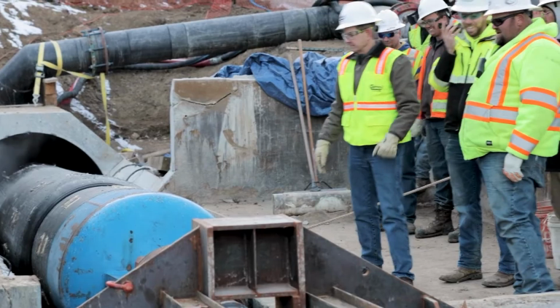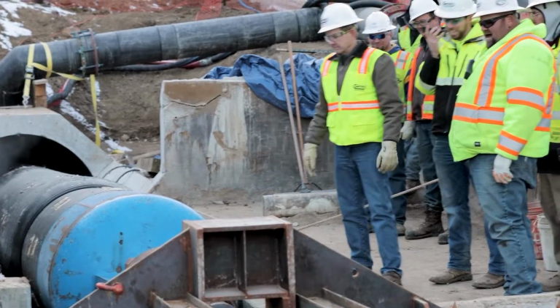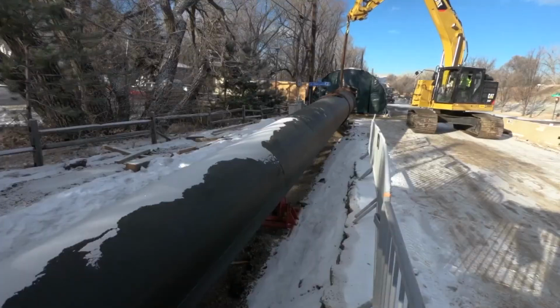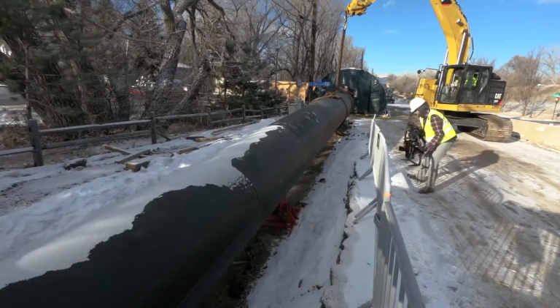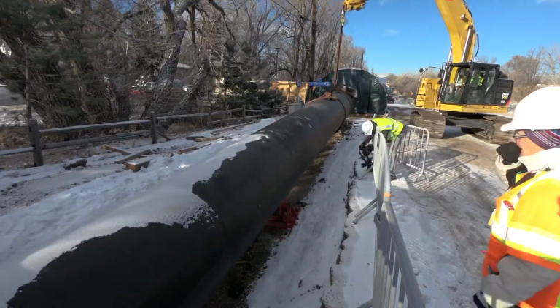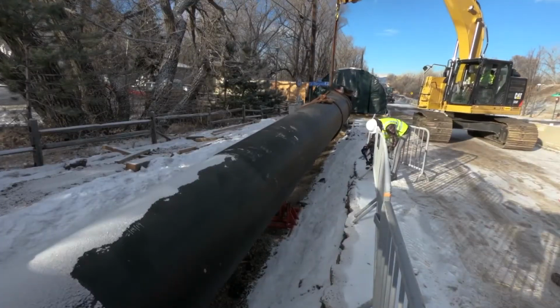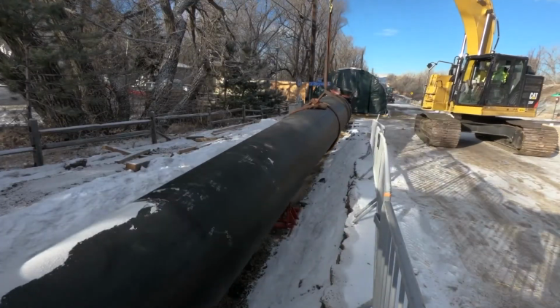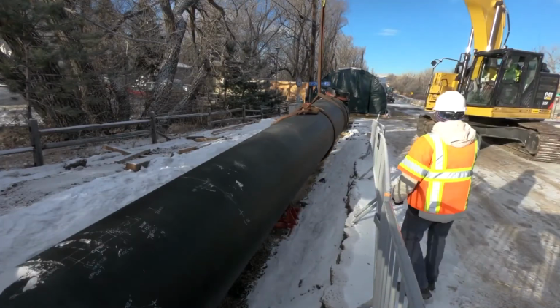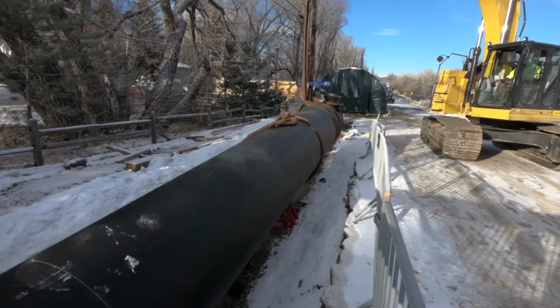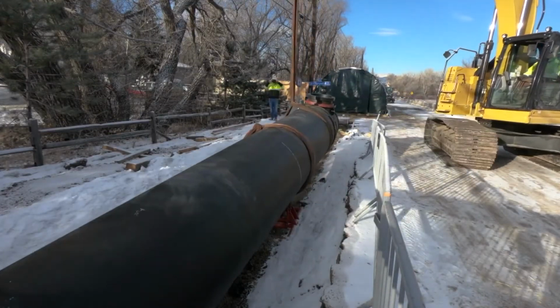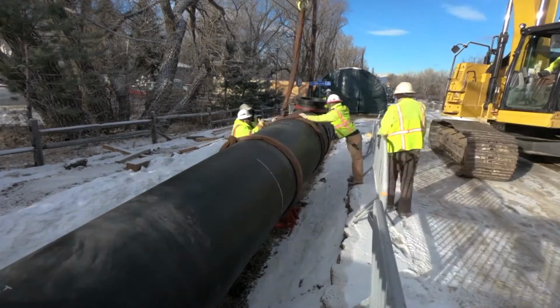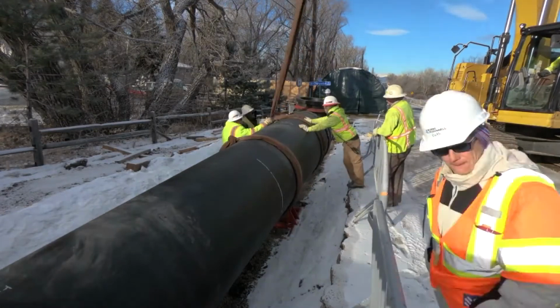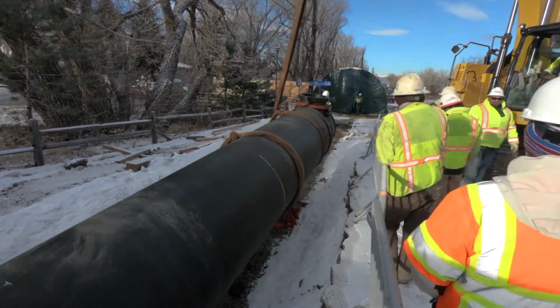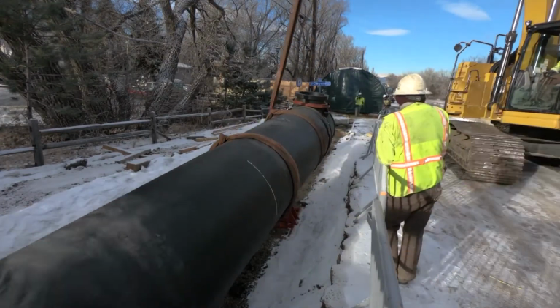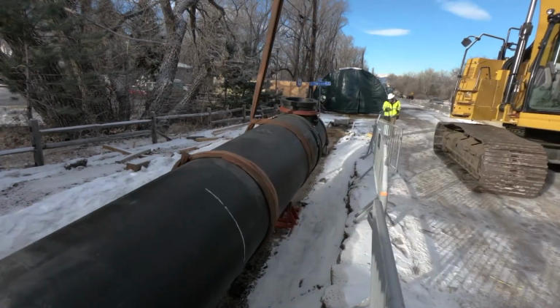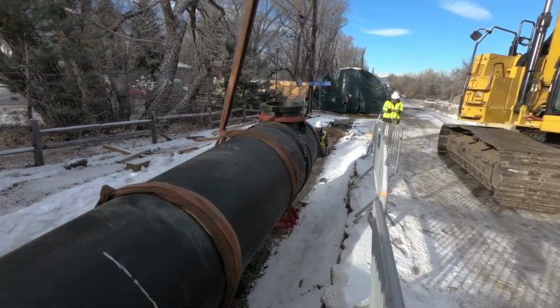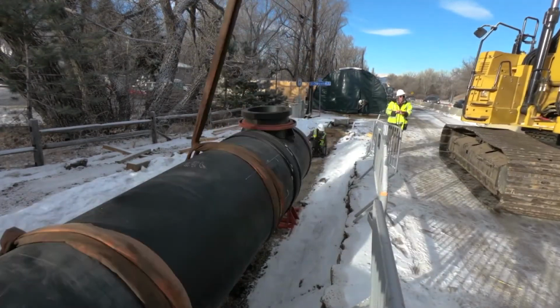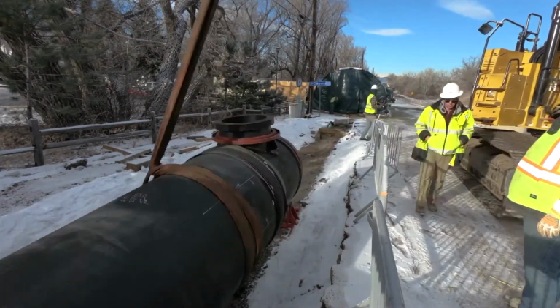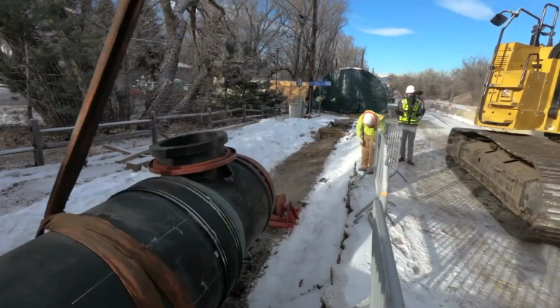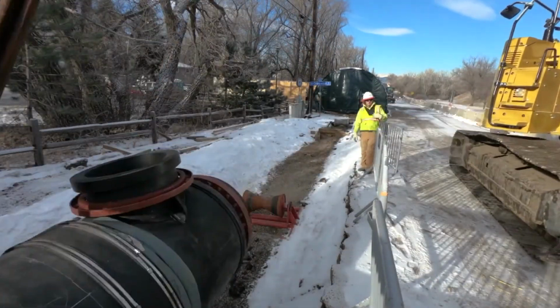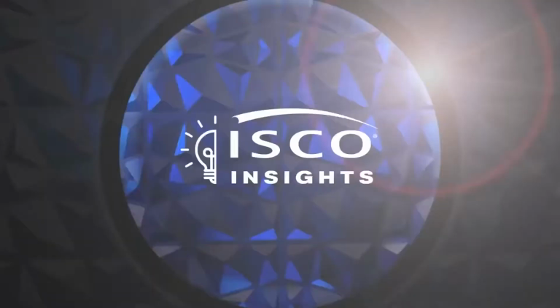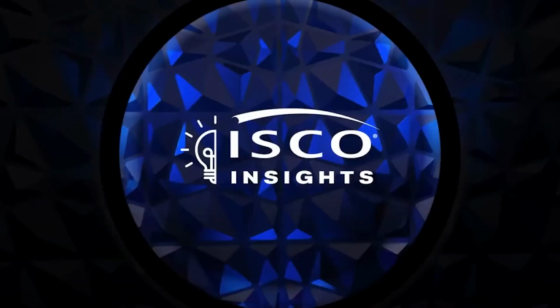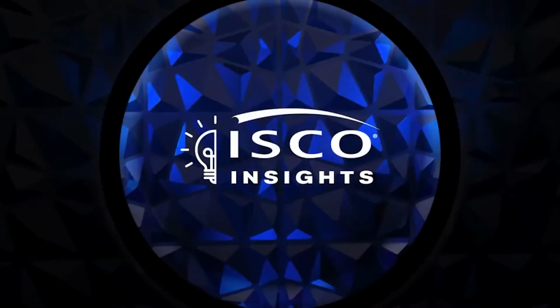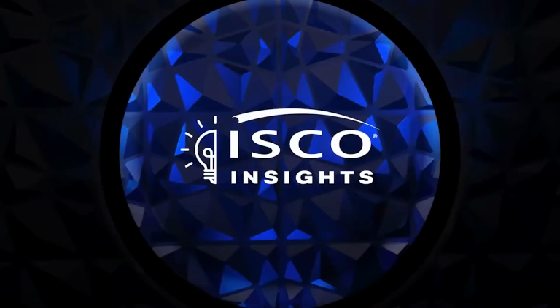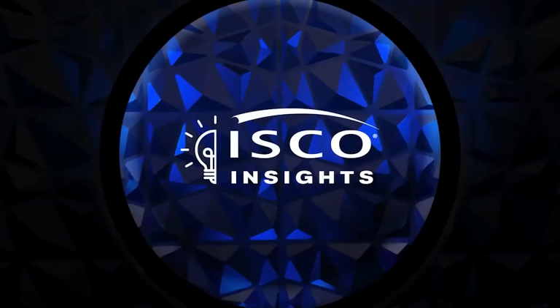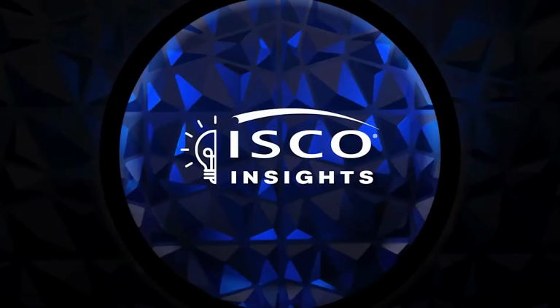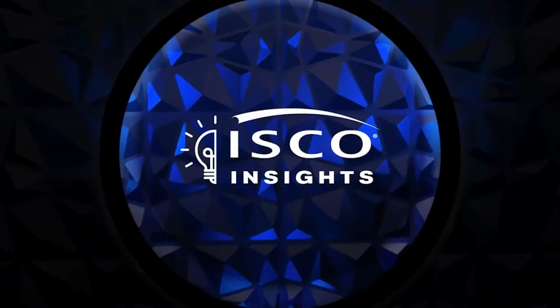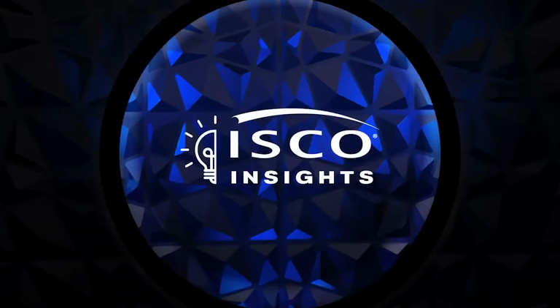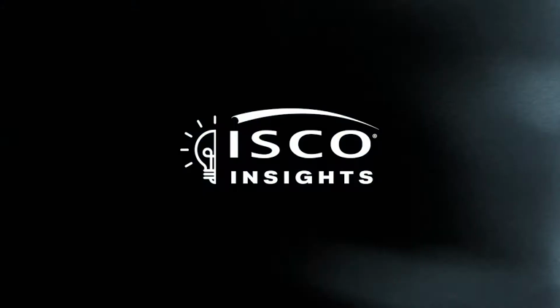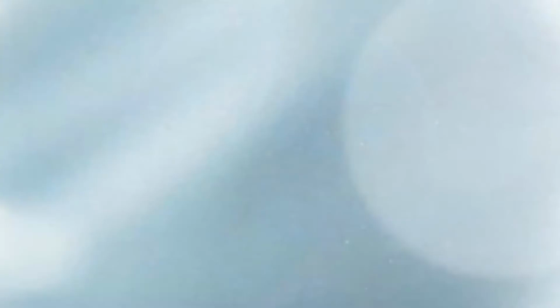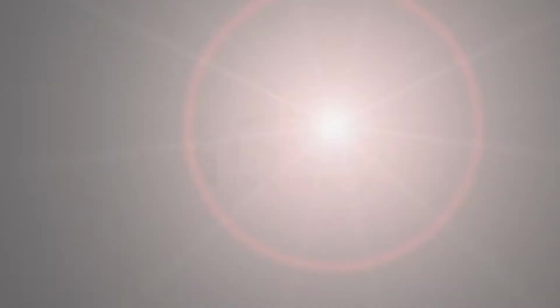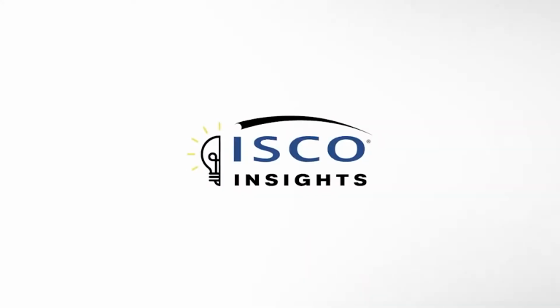To learn more about fixing failing sewer force mains, check out our ISCO insights on this very topic. Just click the link in this post. Thanks for watching.